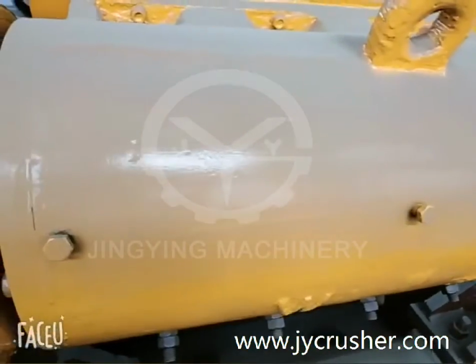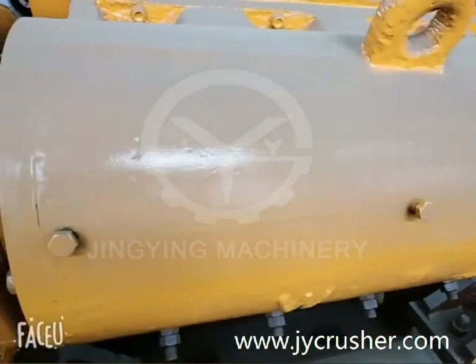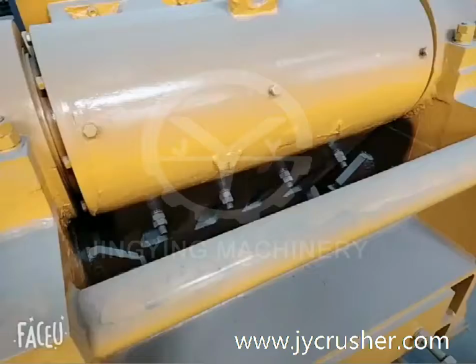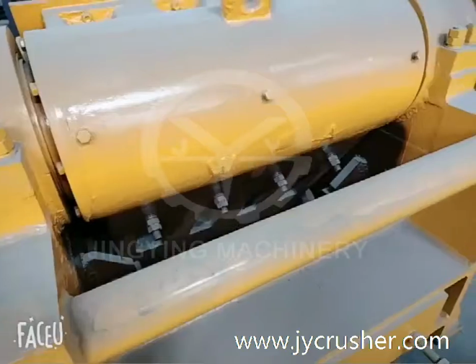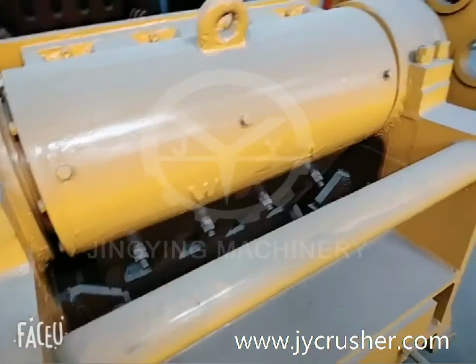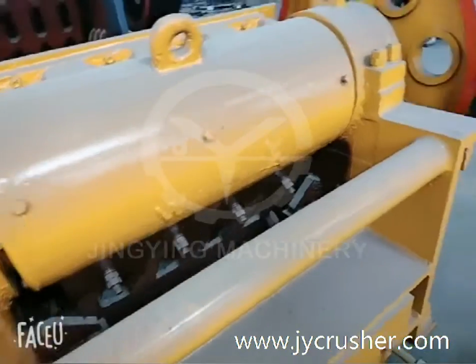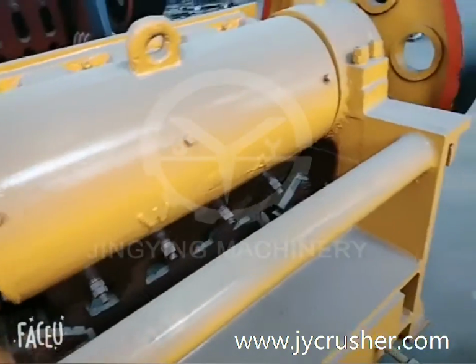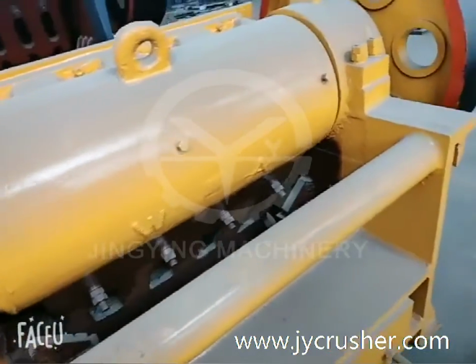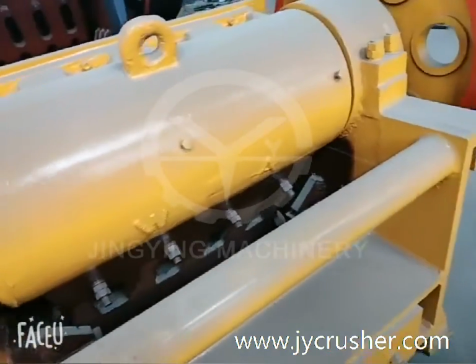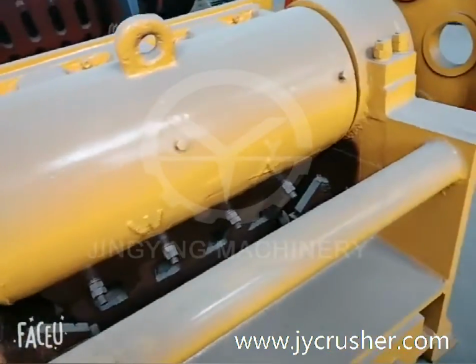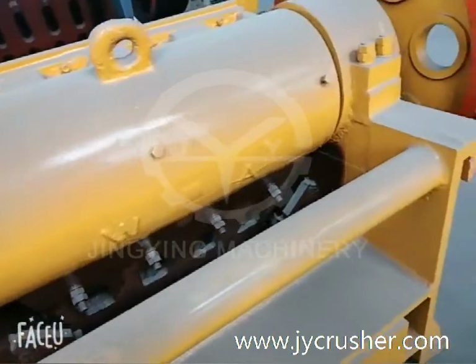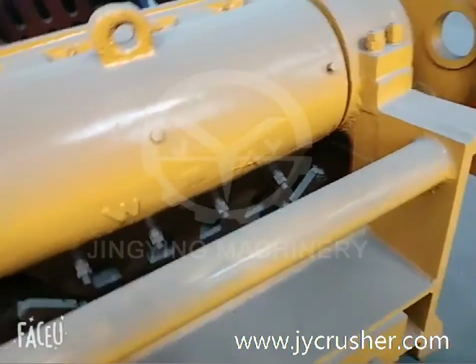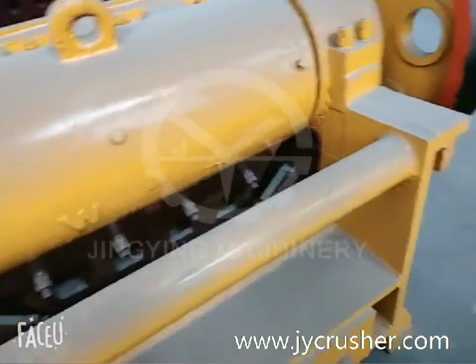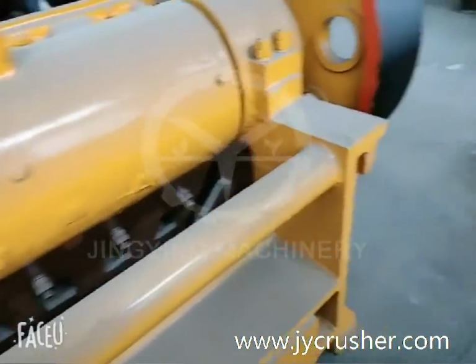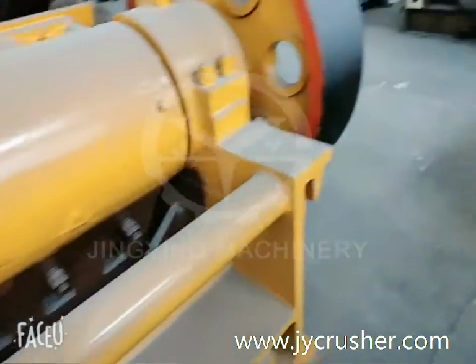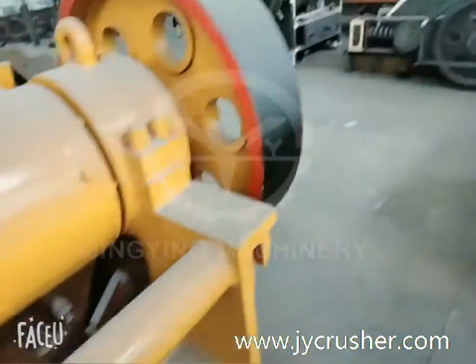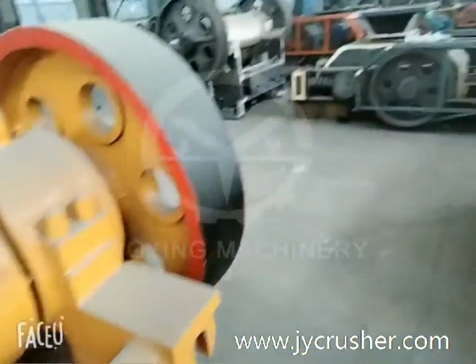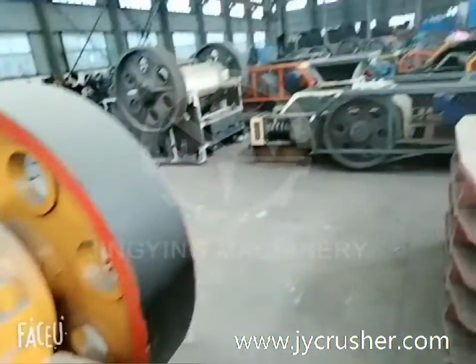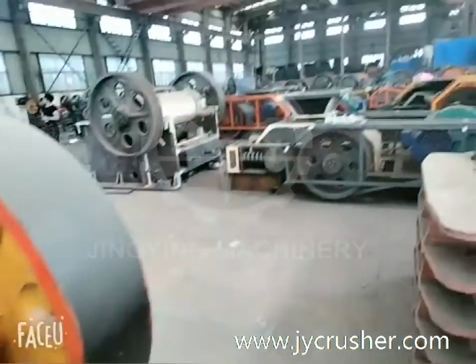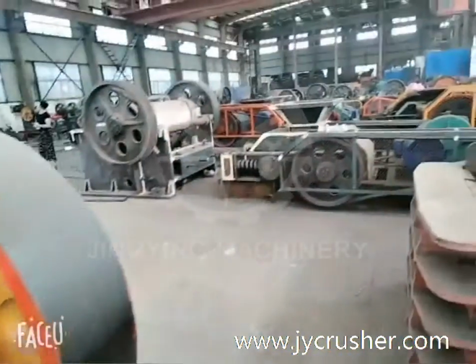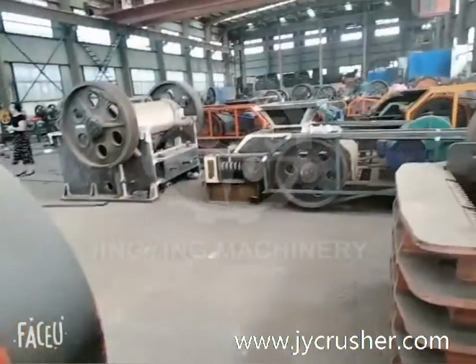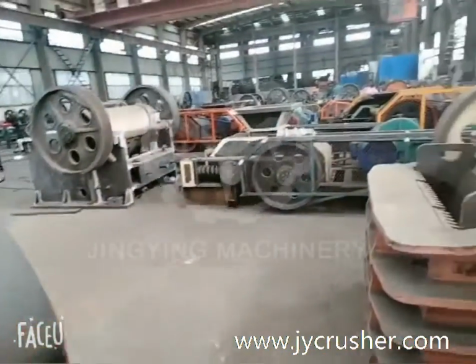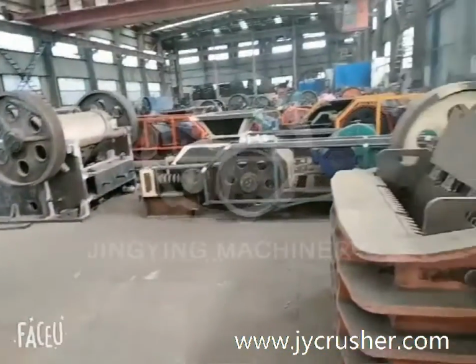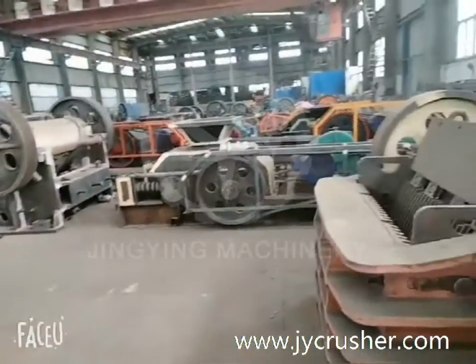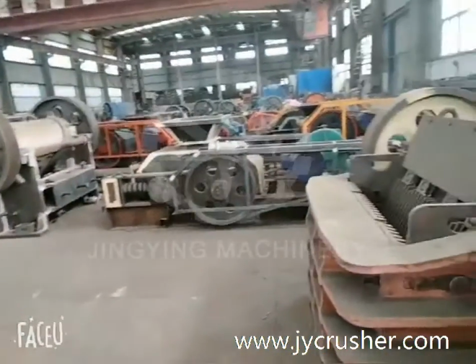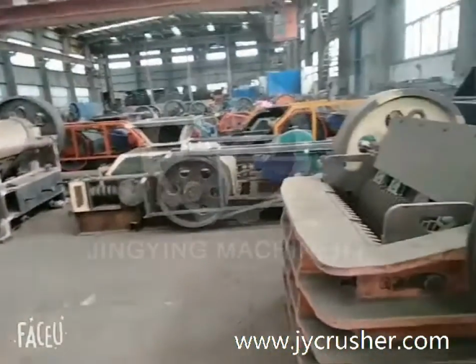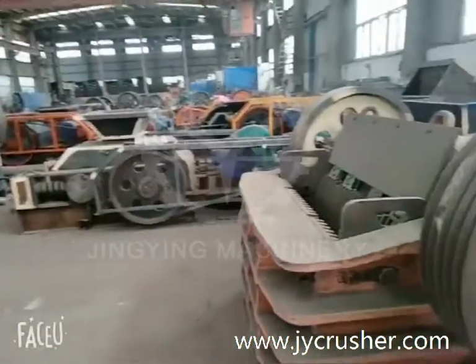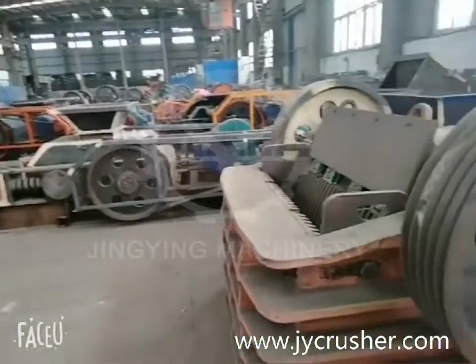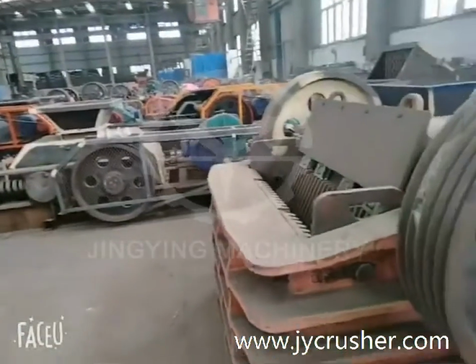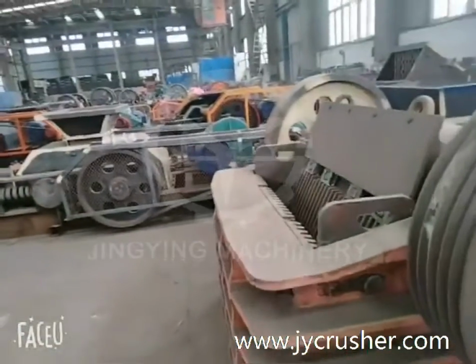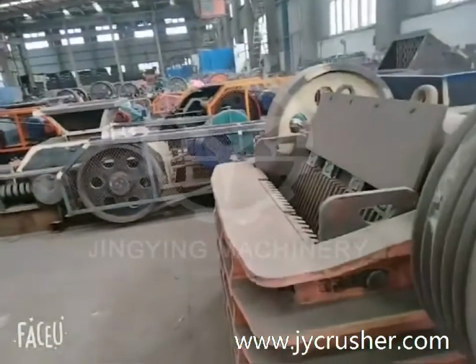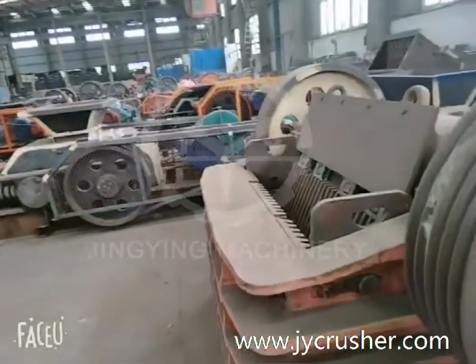It is easy for the Jaw Crusher maintenance.